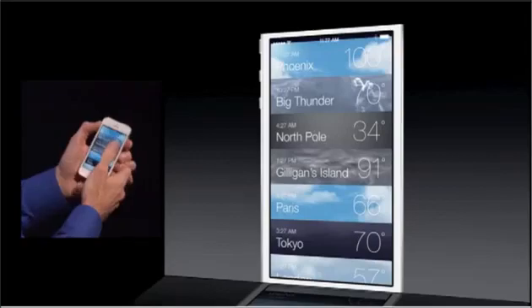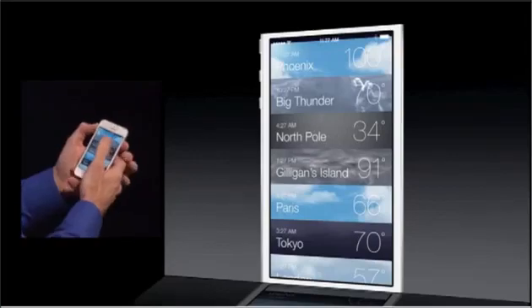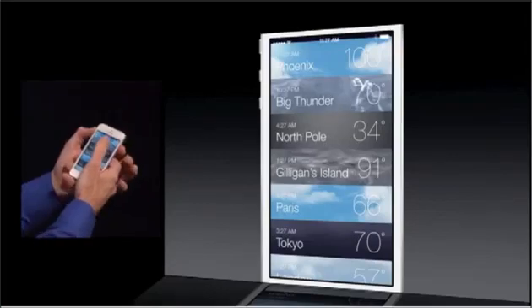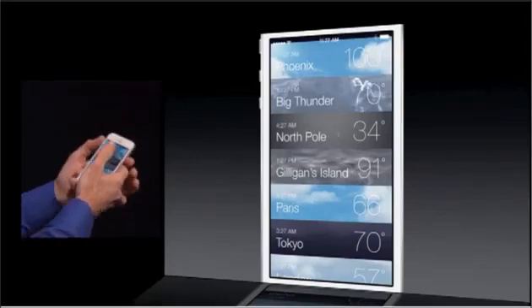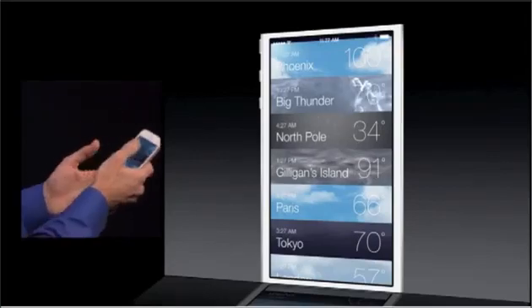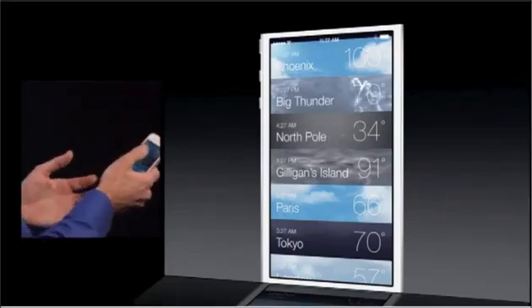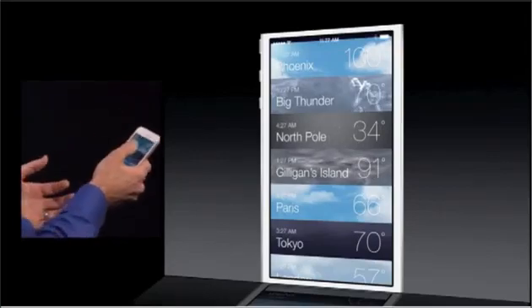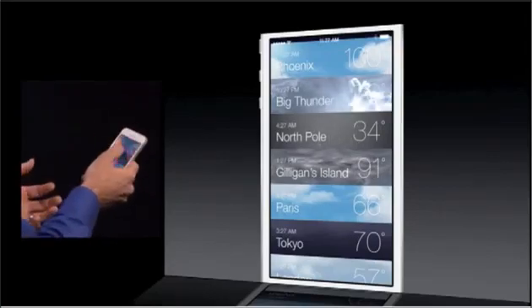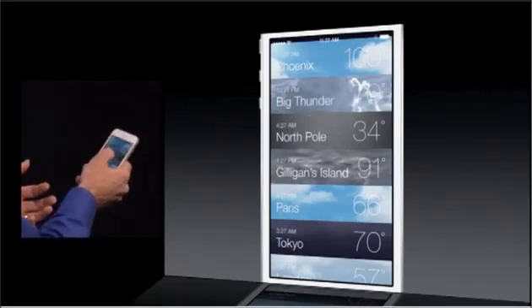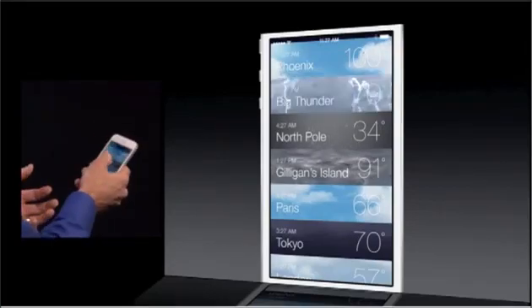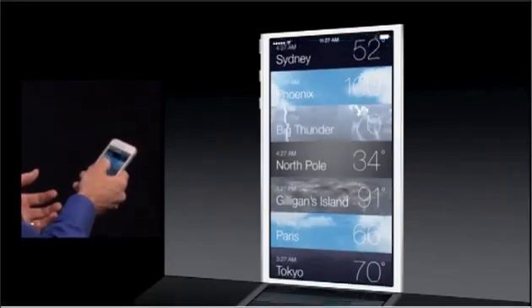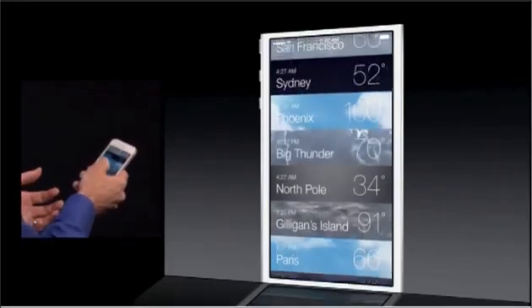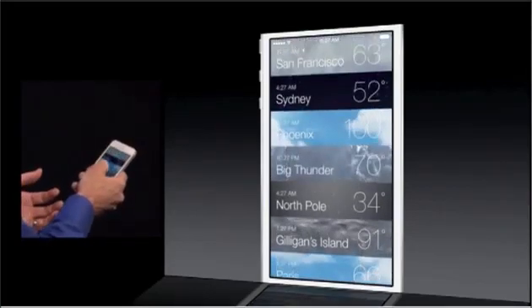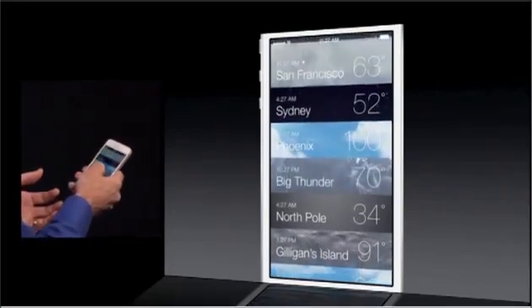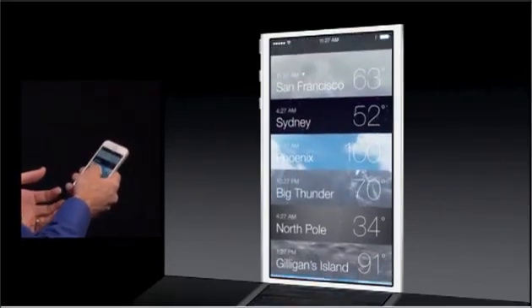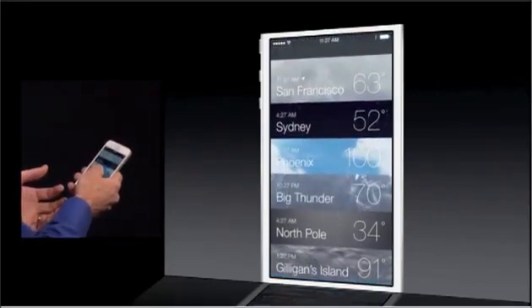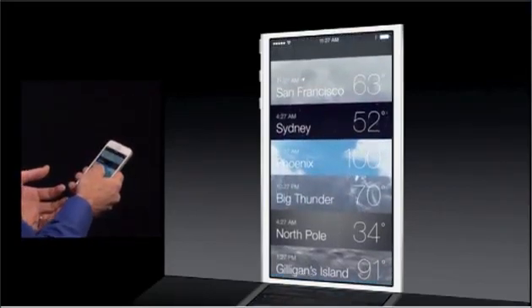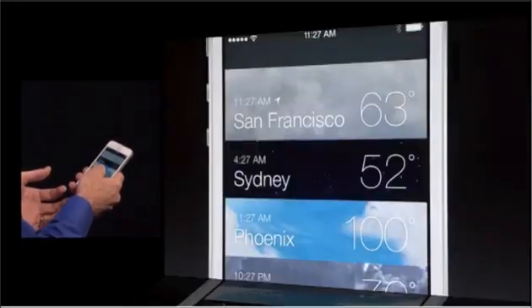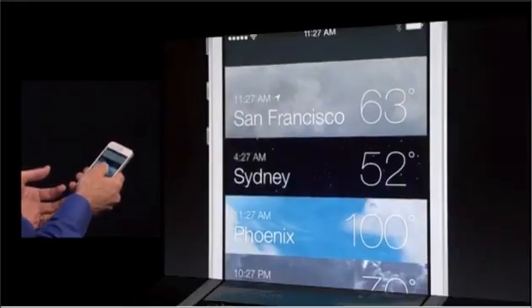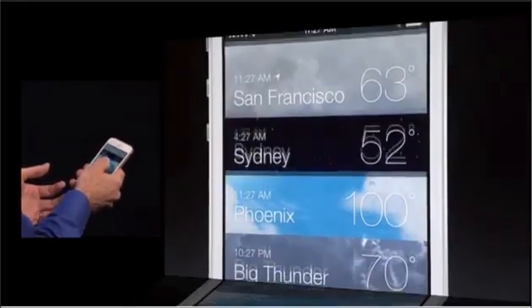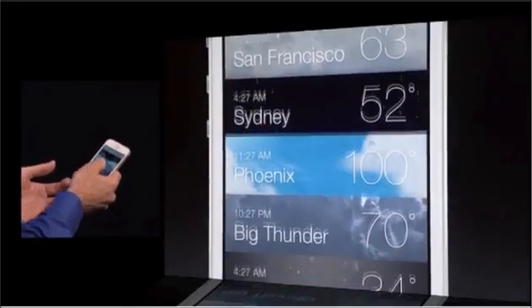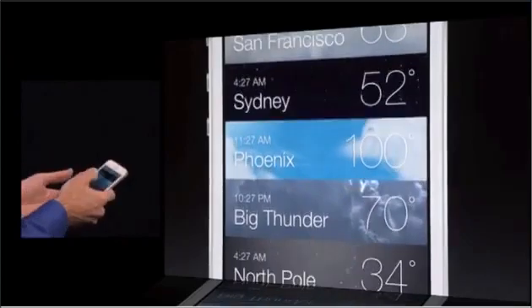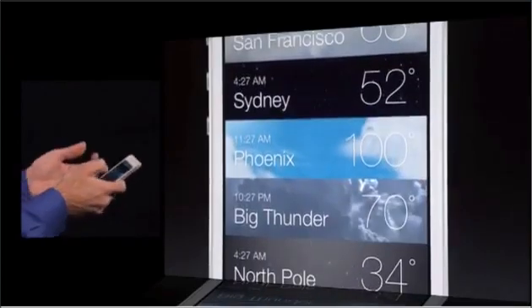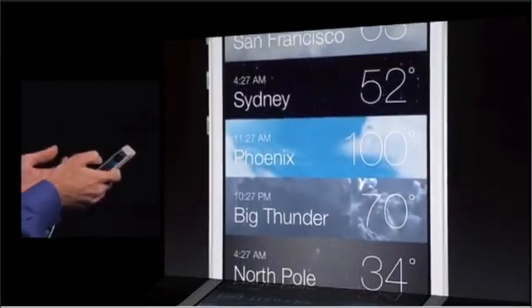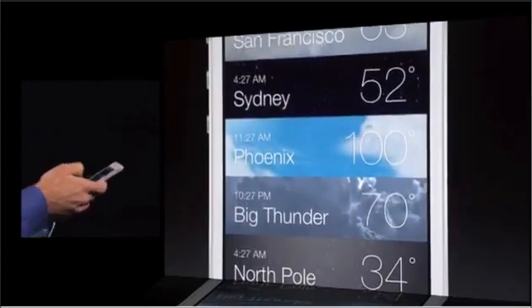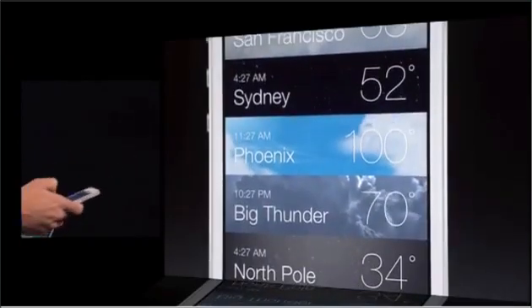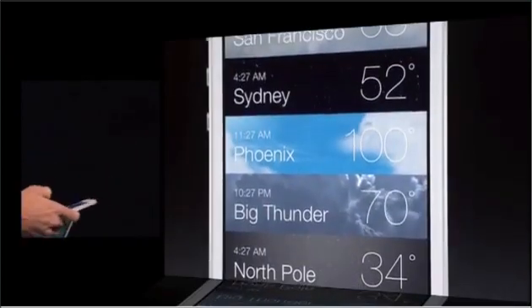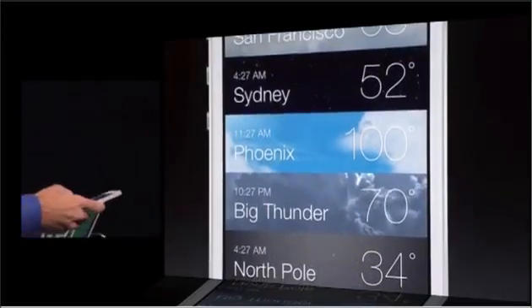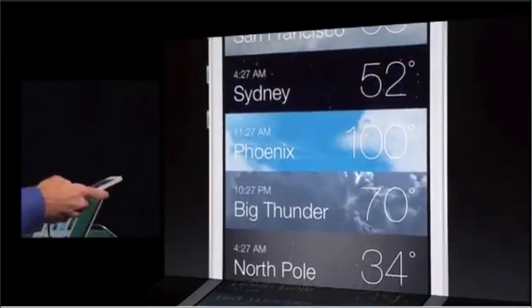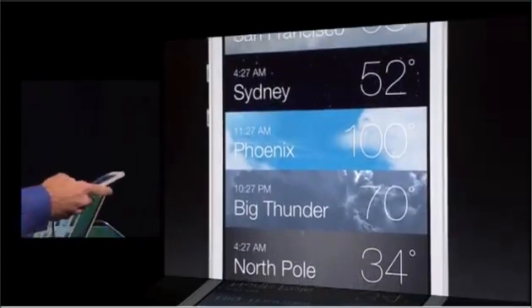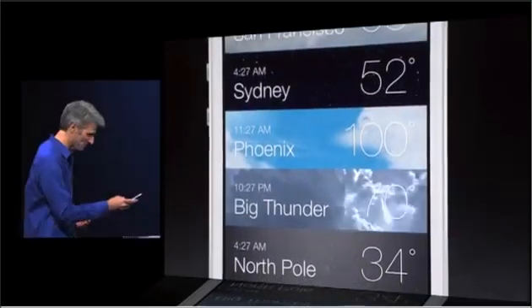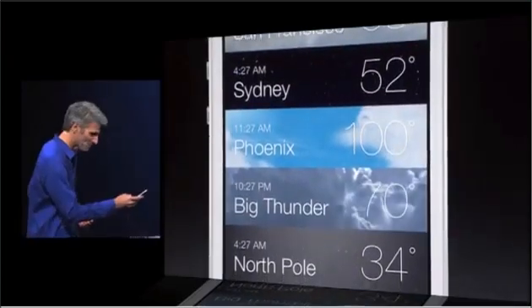You get this gorgeous overview of all your cities, even with the time, so it's a world clock as well.